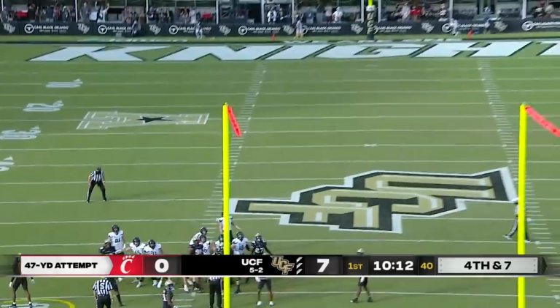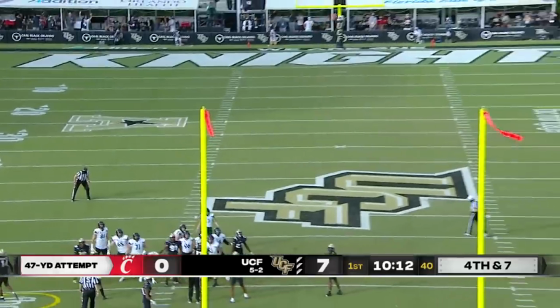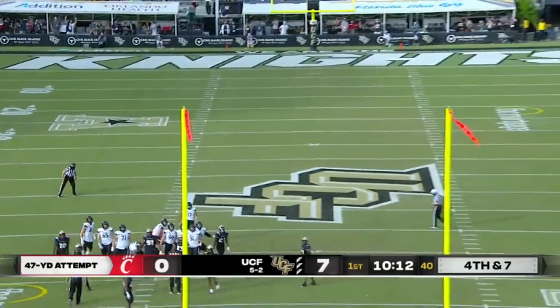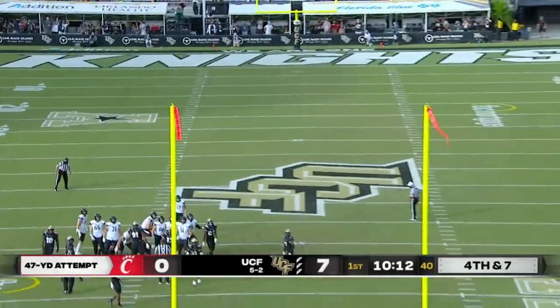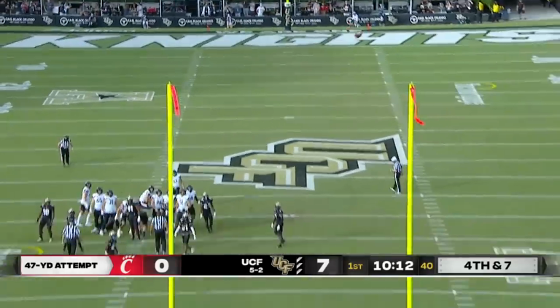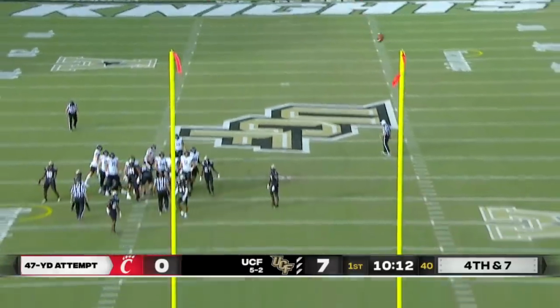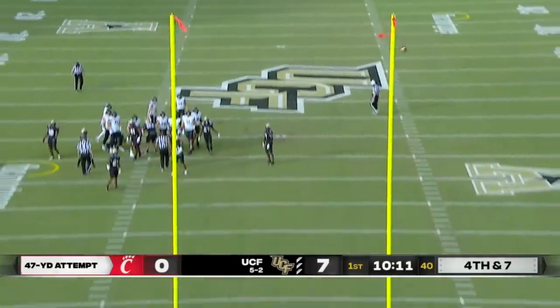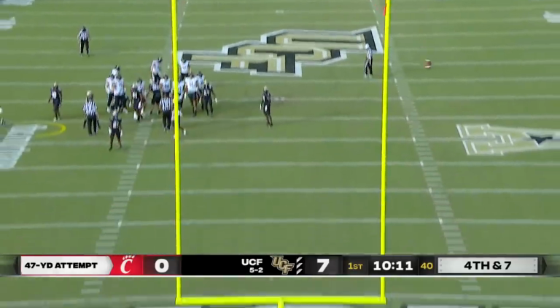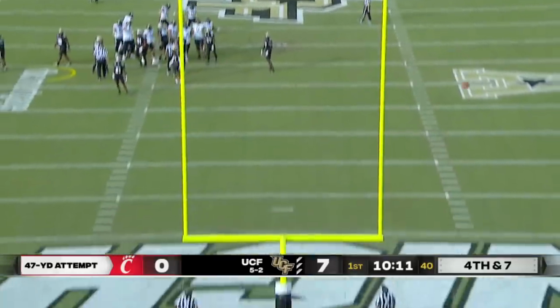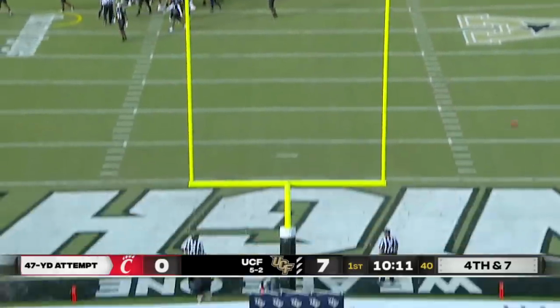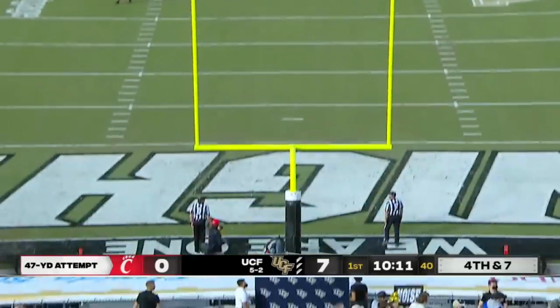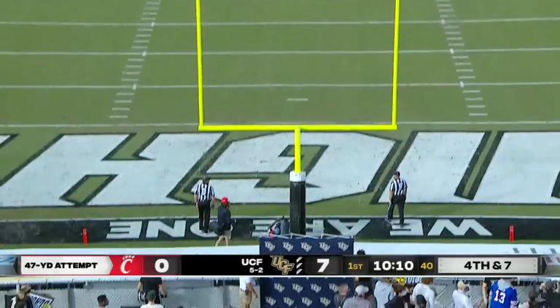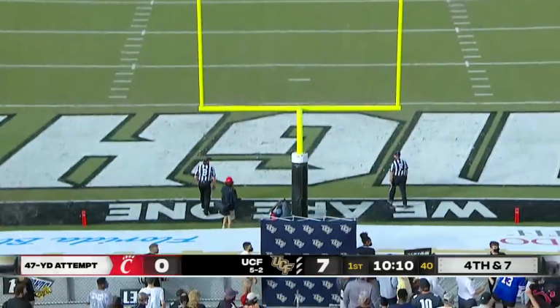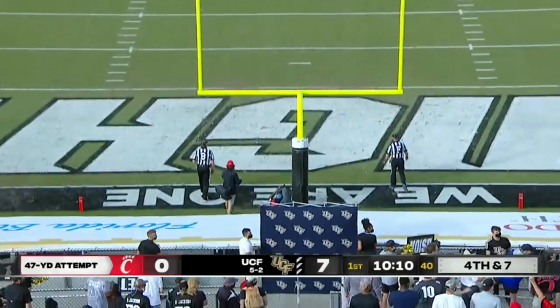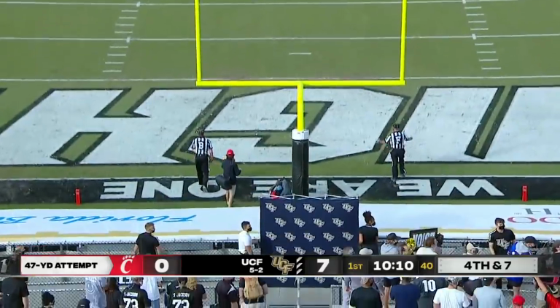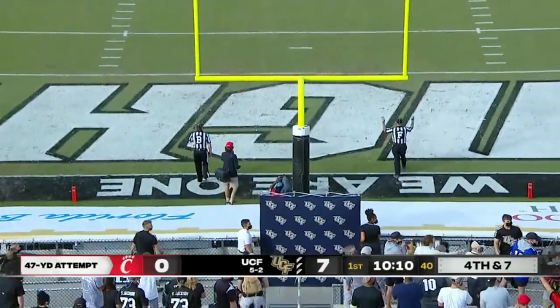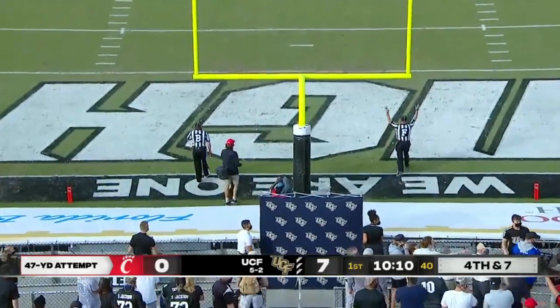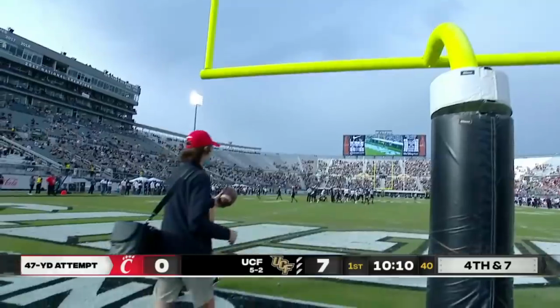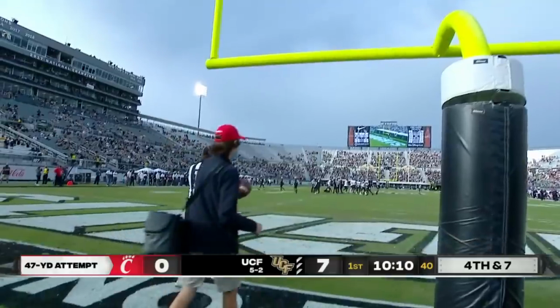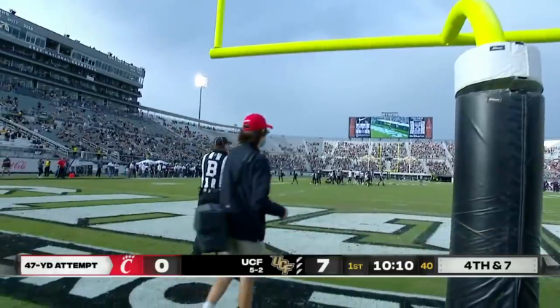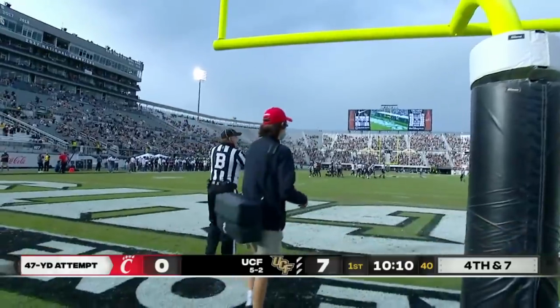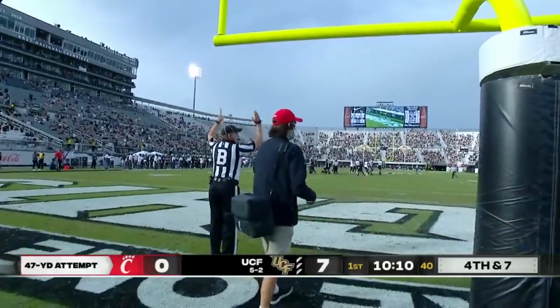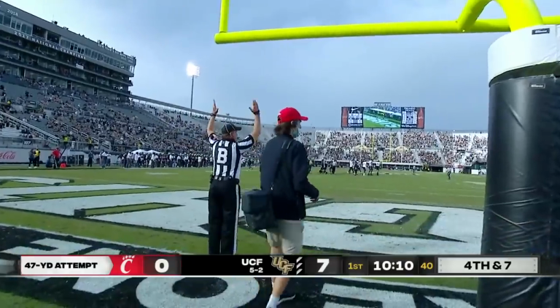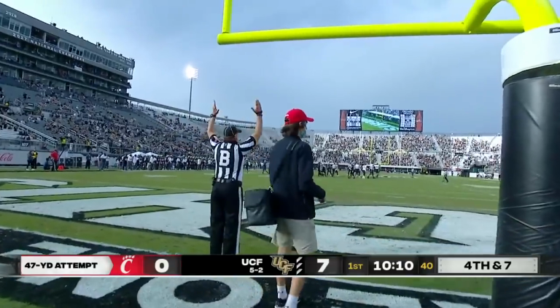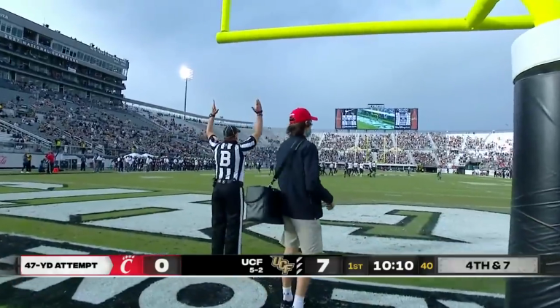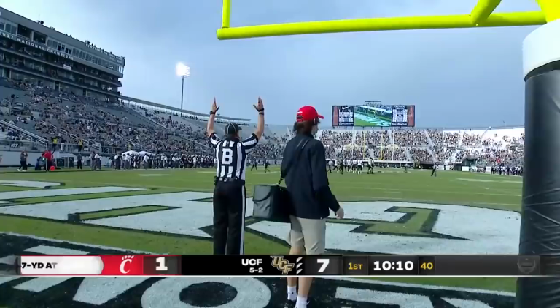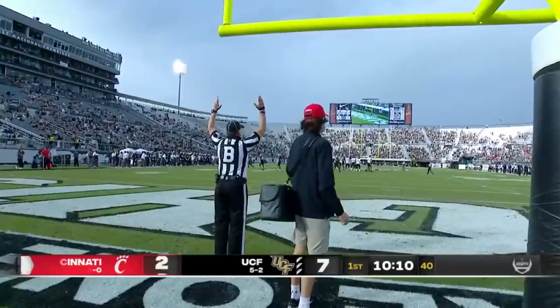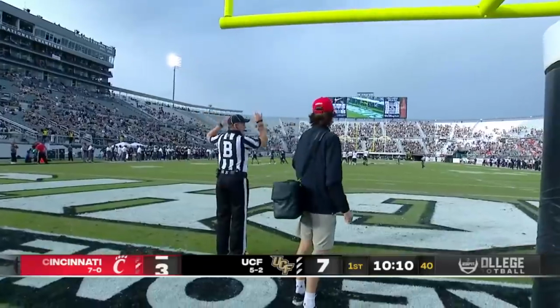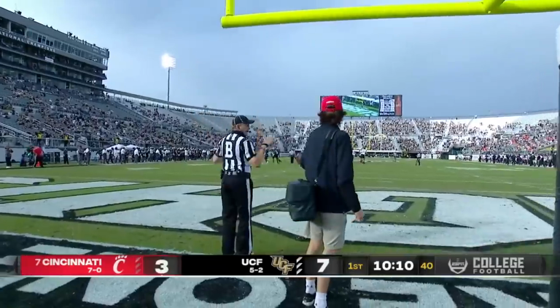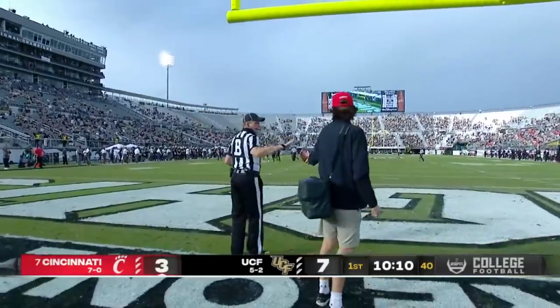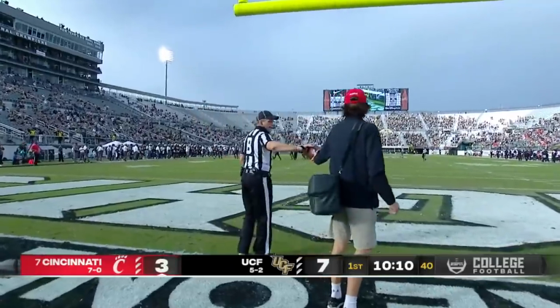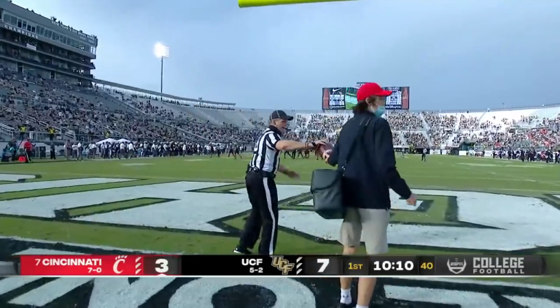This one is good. Just got it inside that right upright.